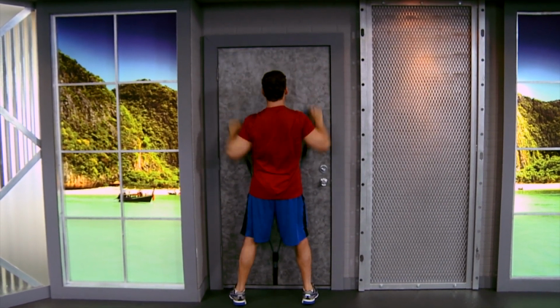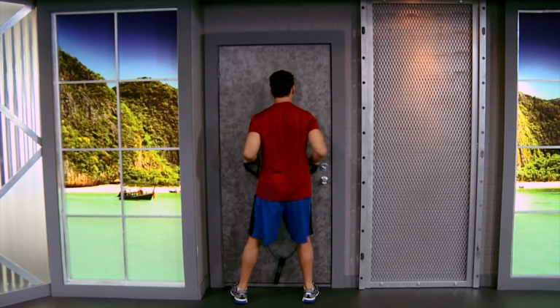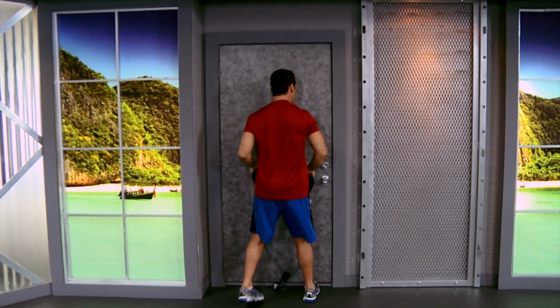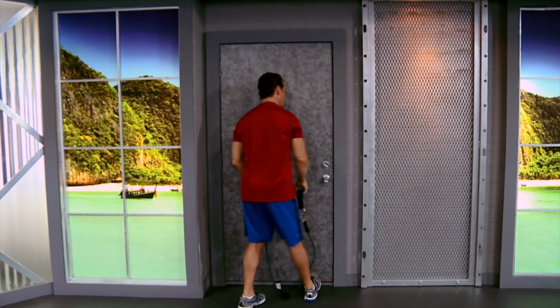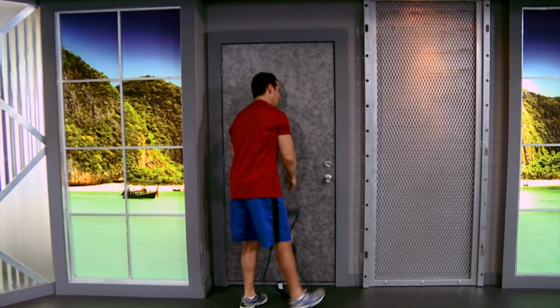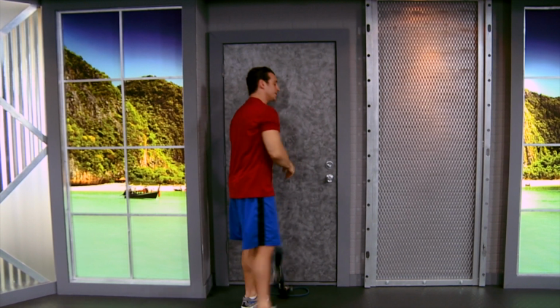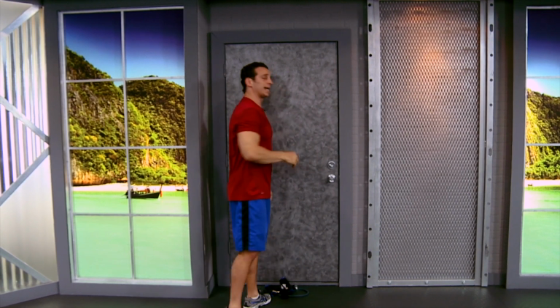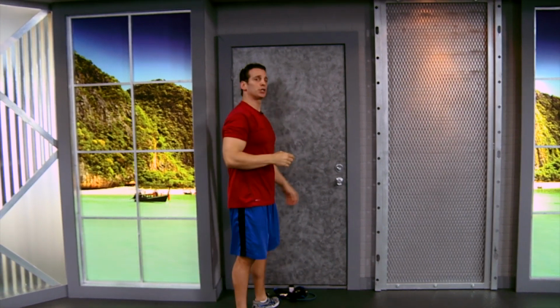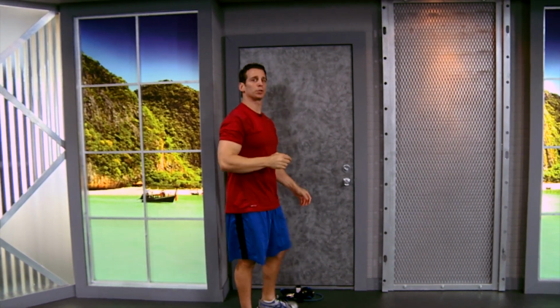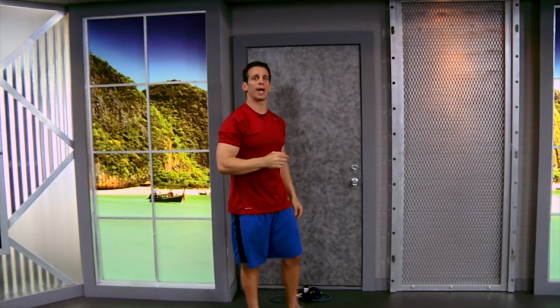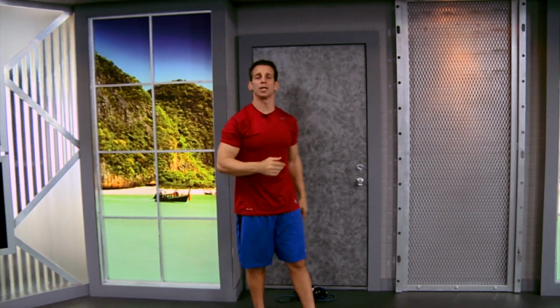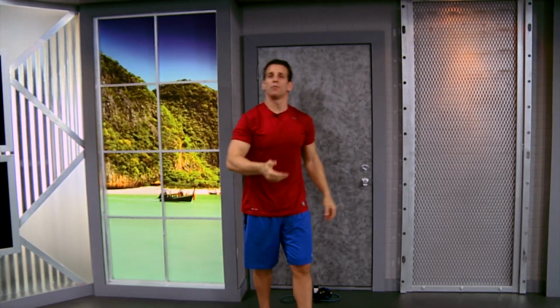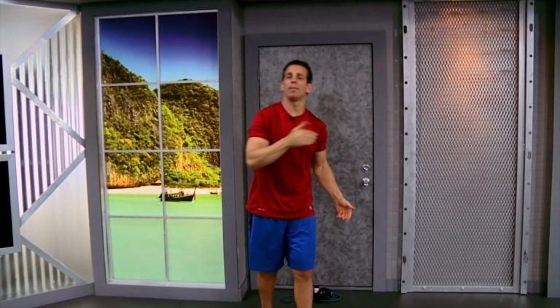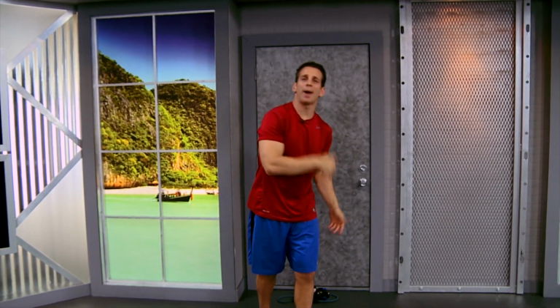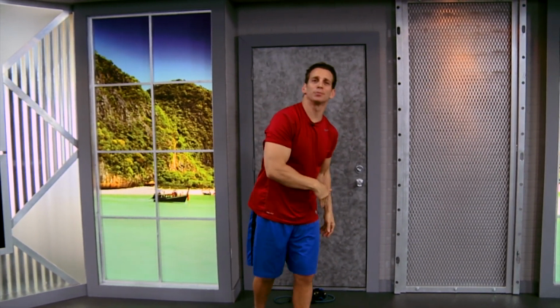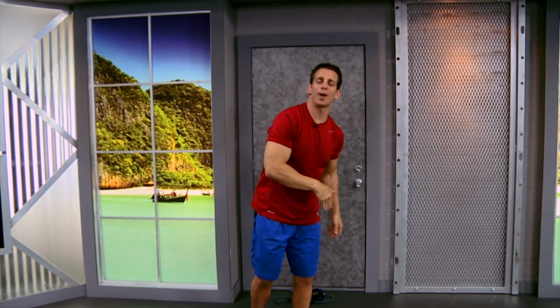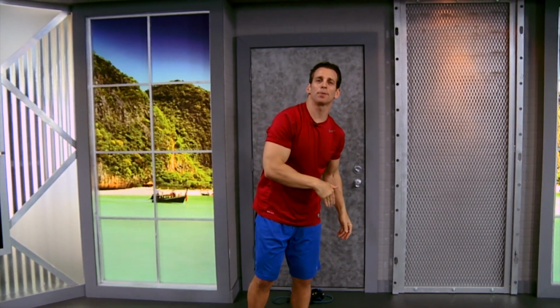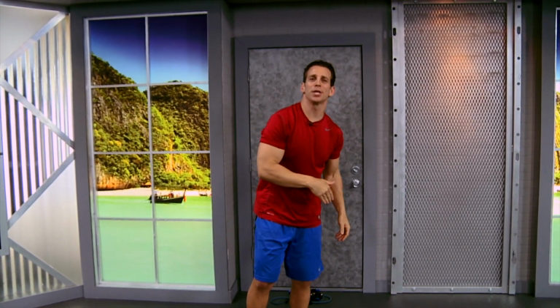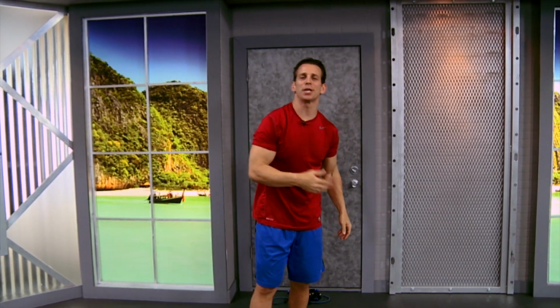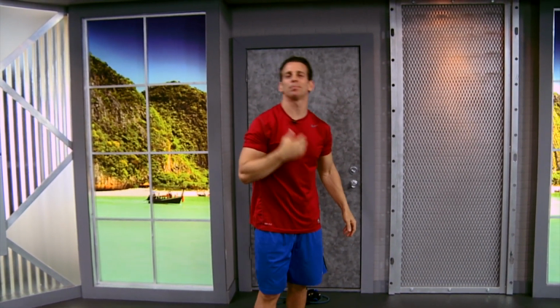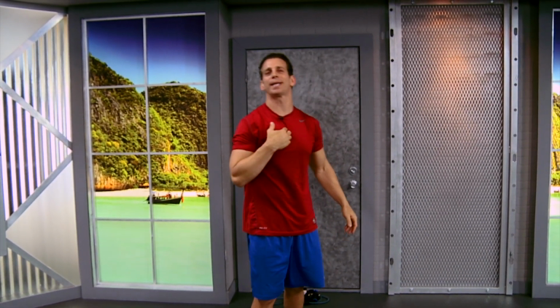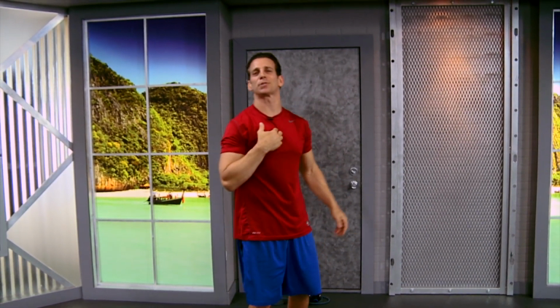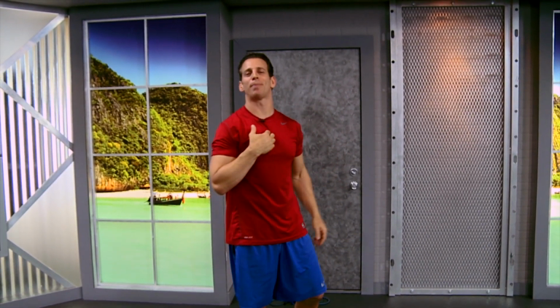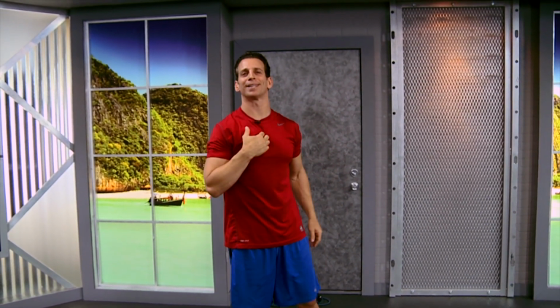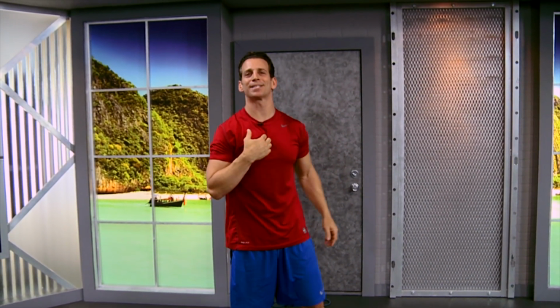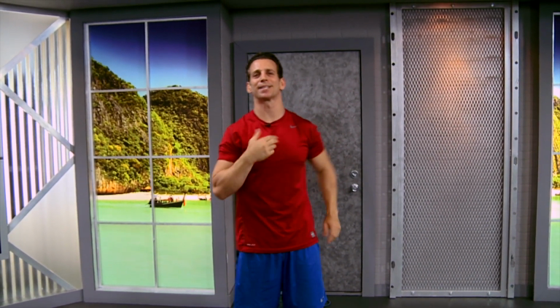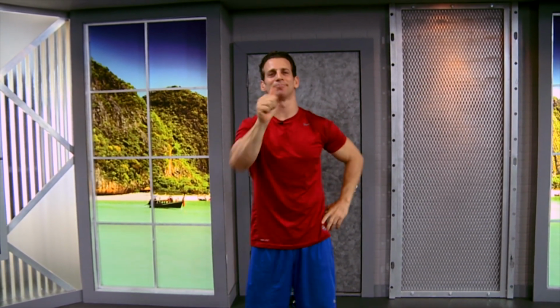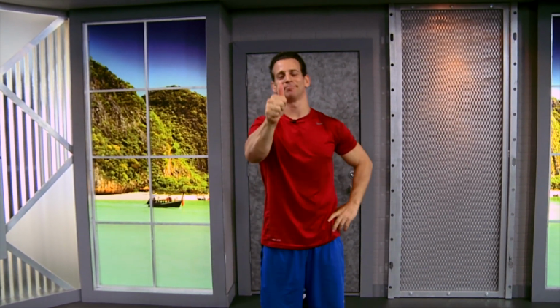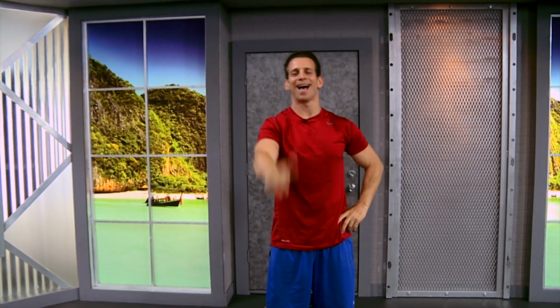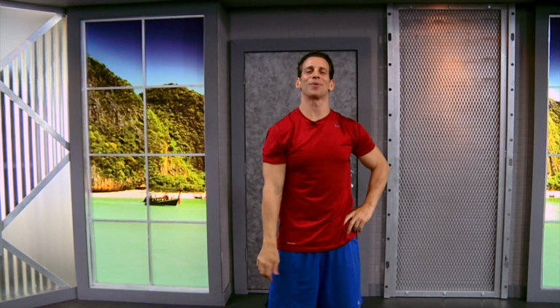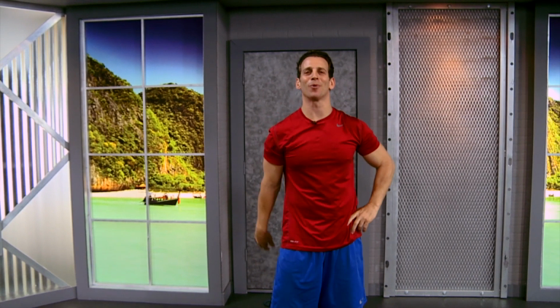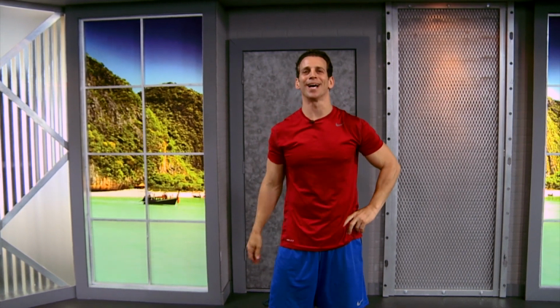So there you go — standing shoulder press from a bottom door anchor position. I'm Blake Castle with Body Elastics. Have a great workout.